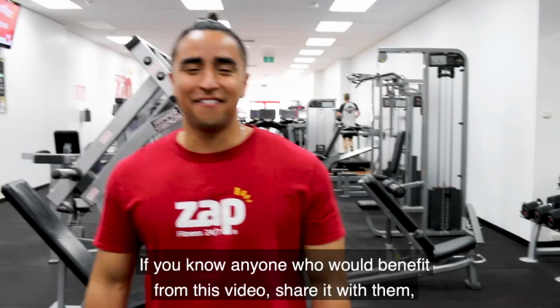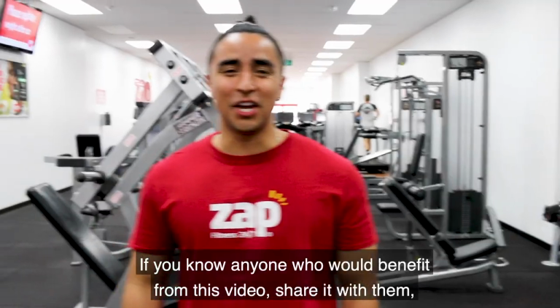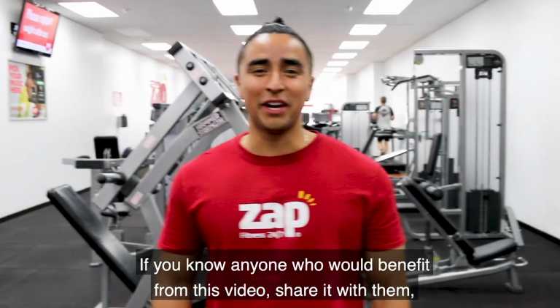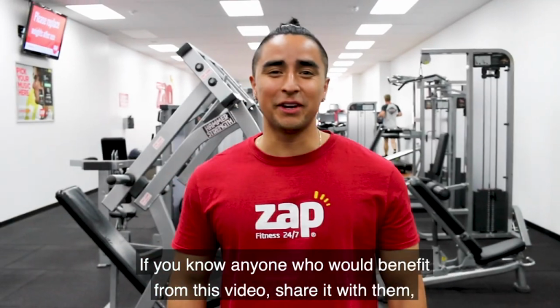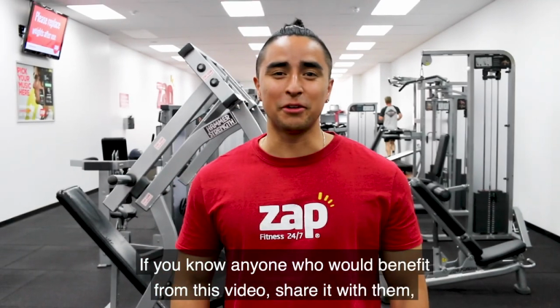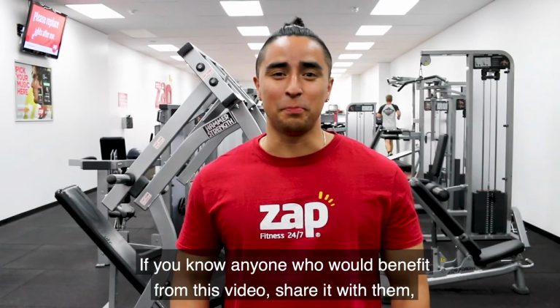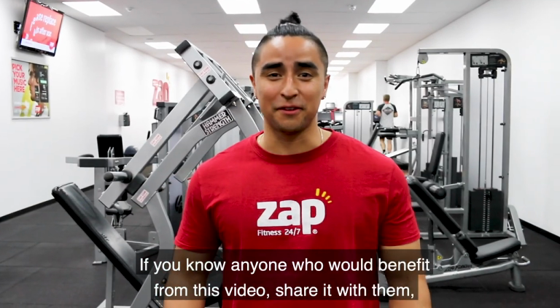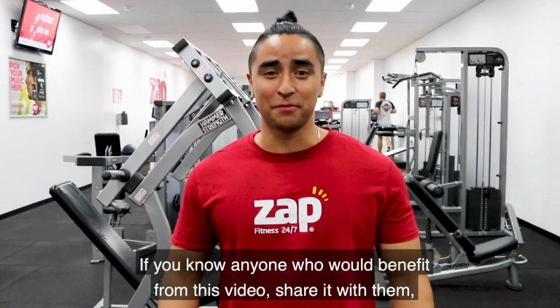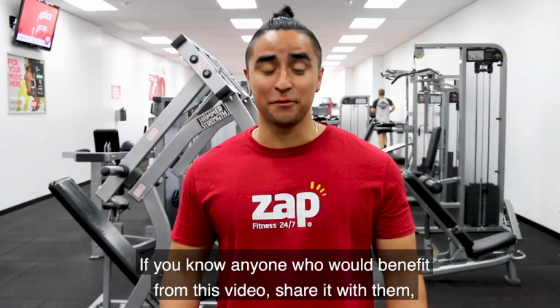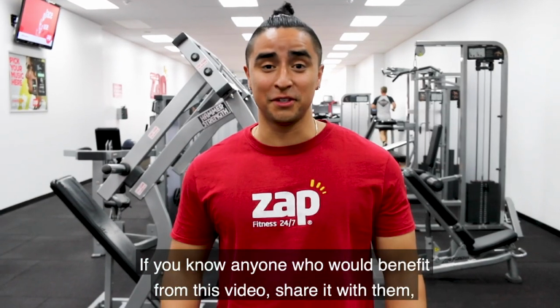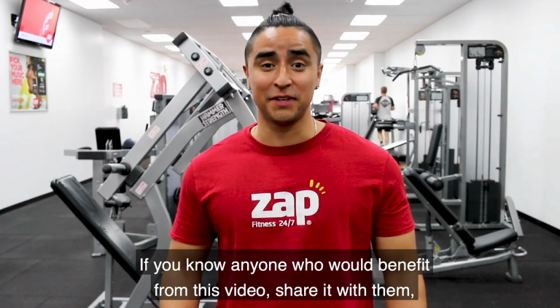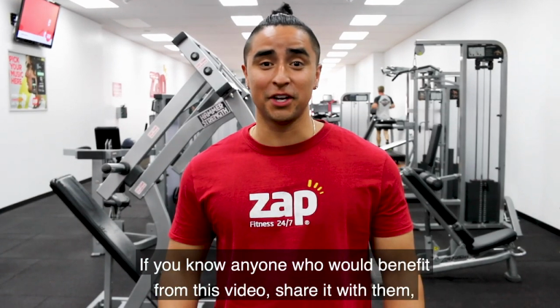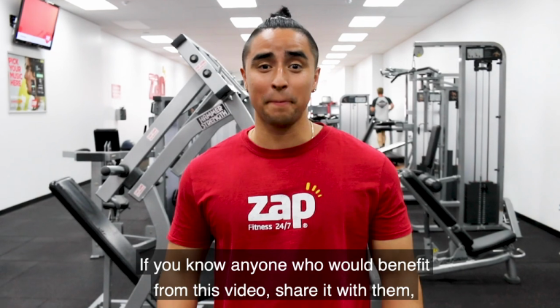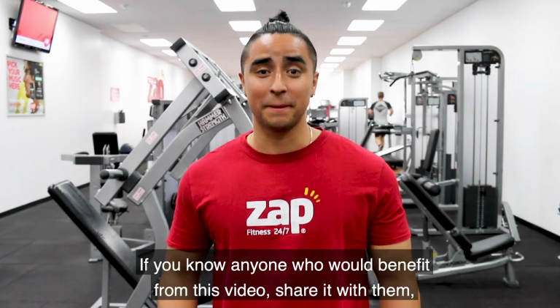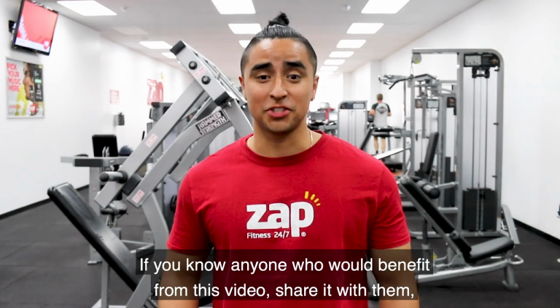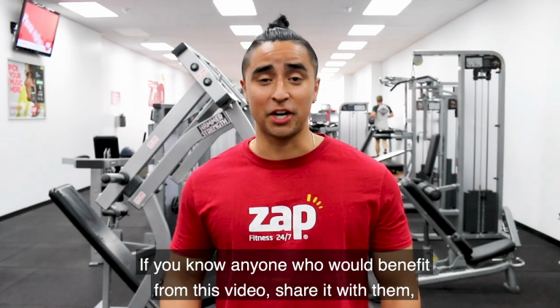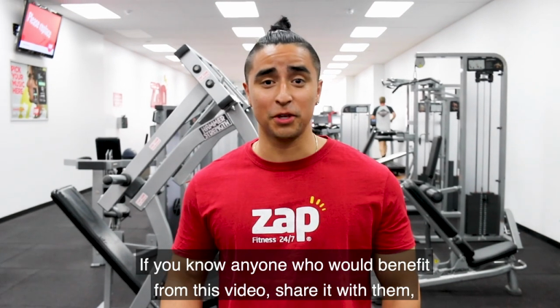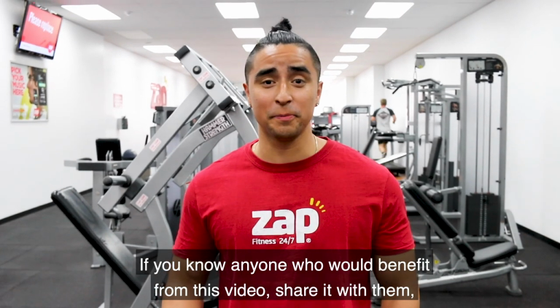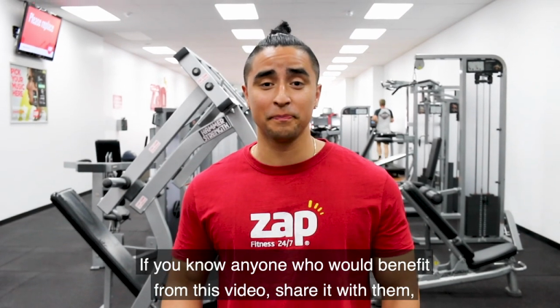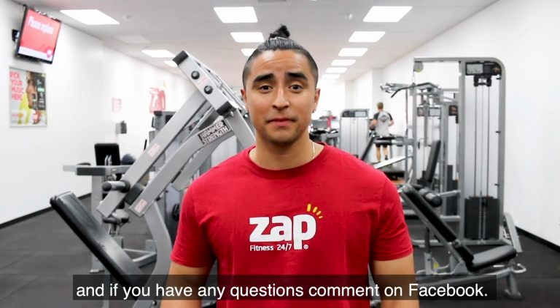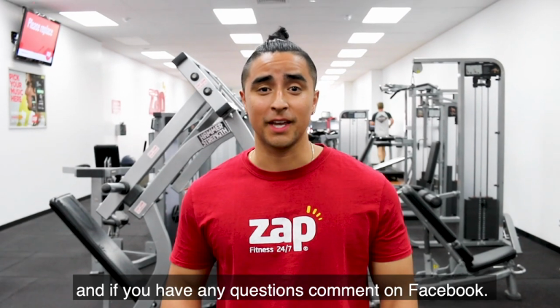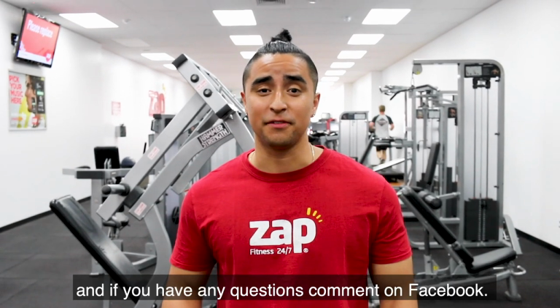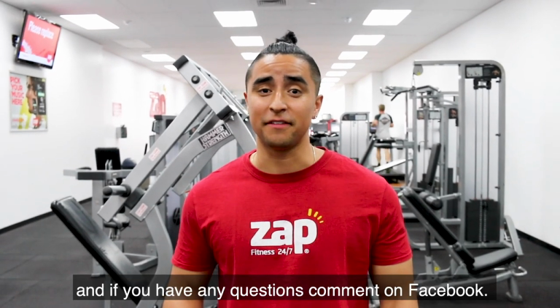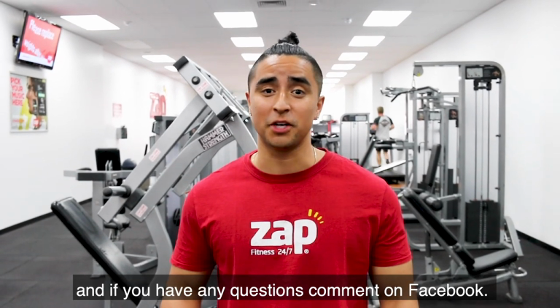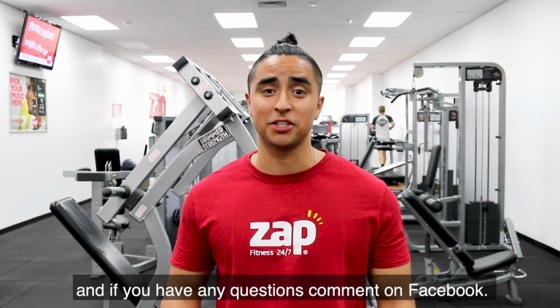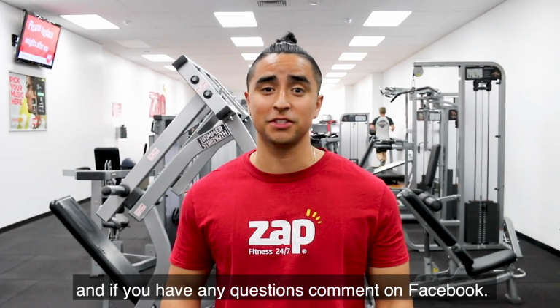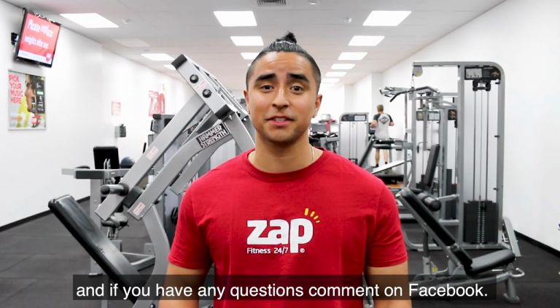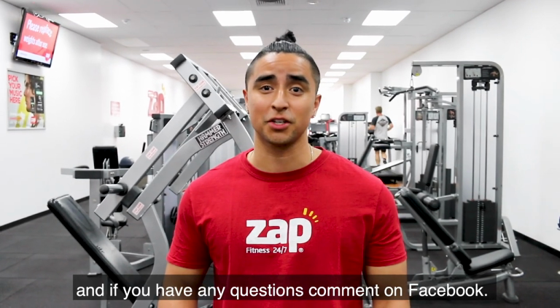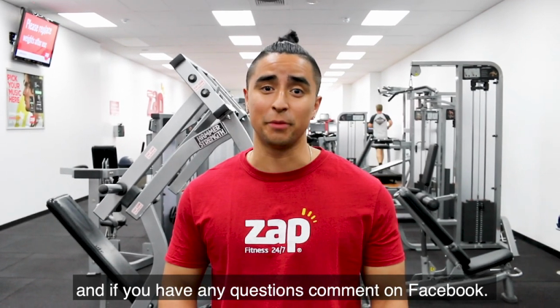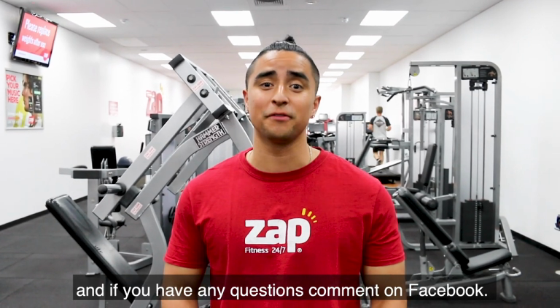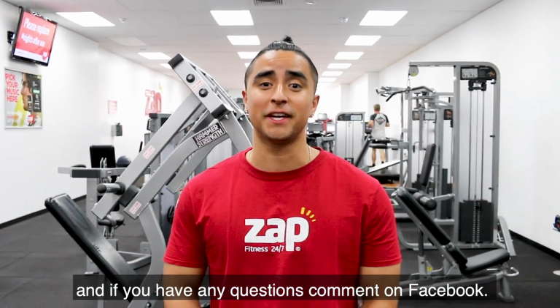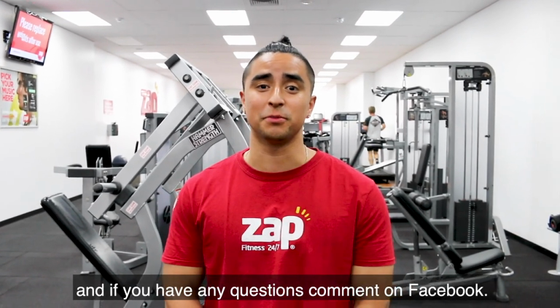If you know anyone that would benefit from this video, share it with them, and if you have any questions, comment on Facebook.